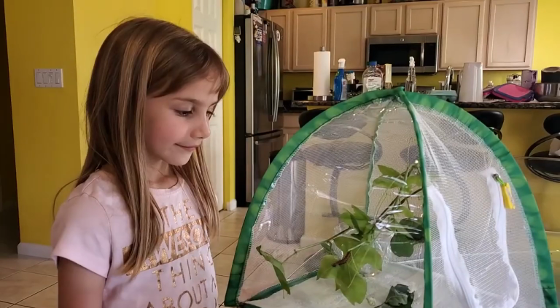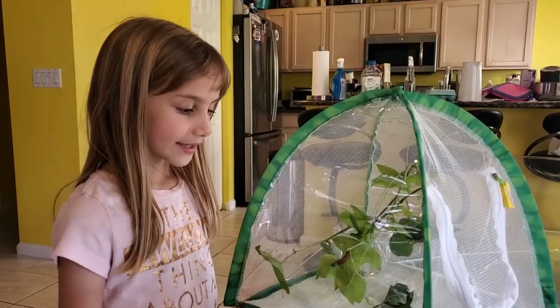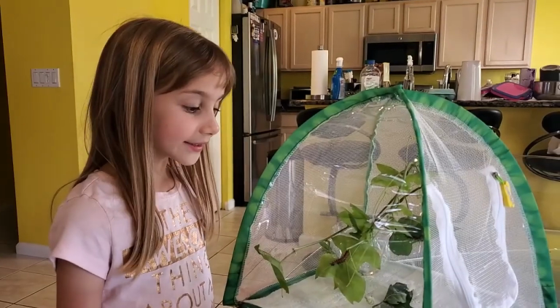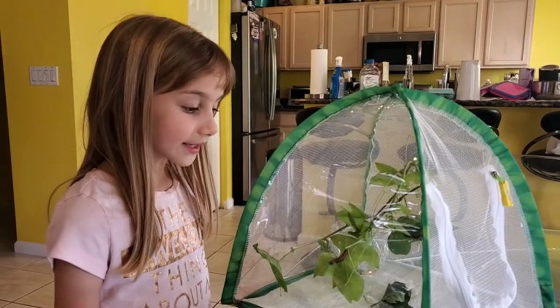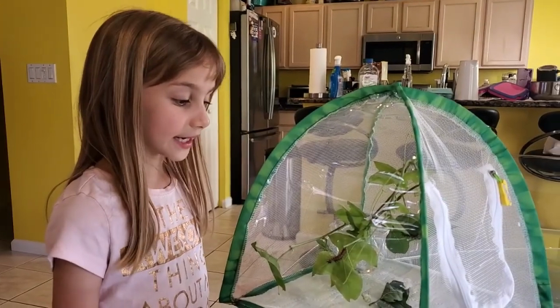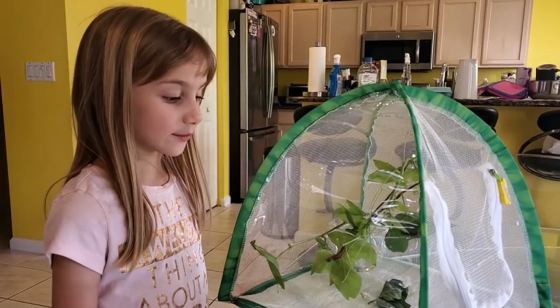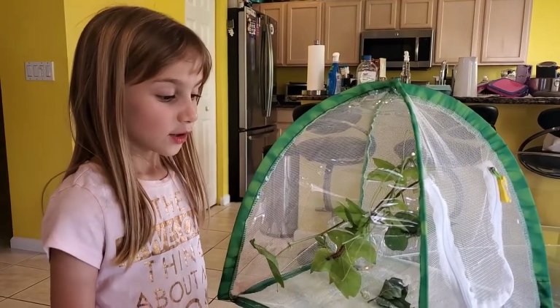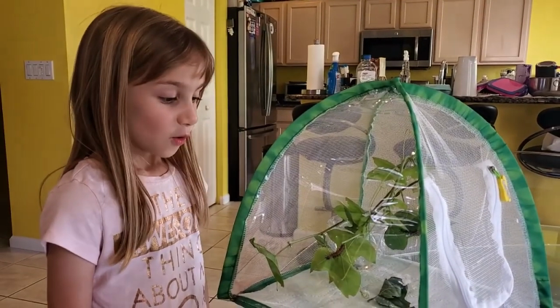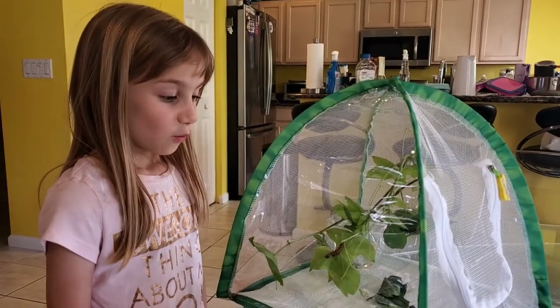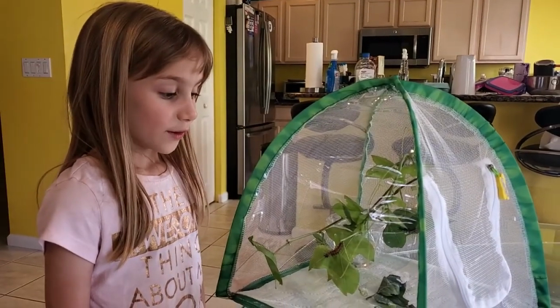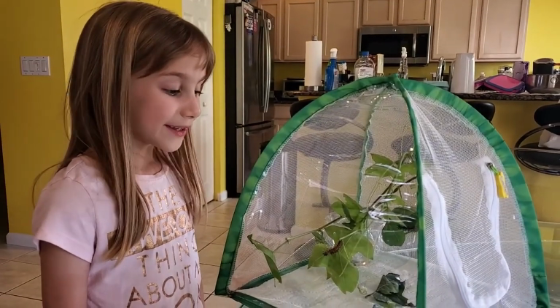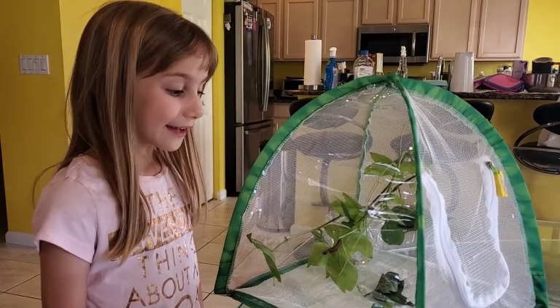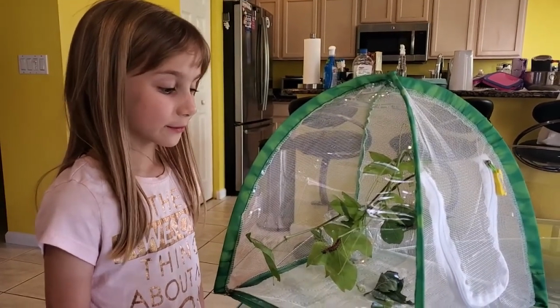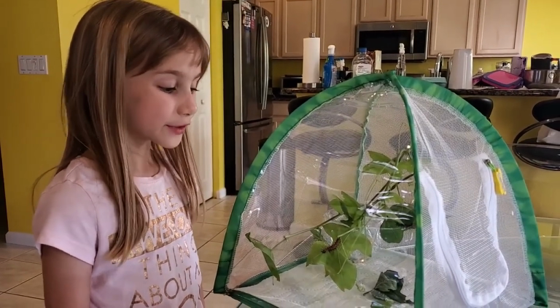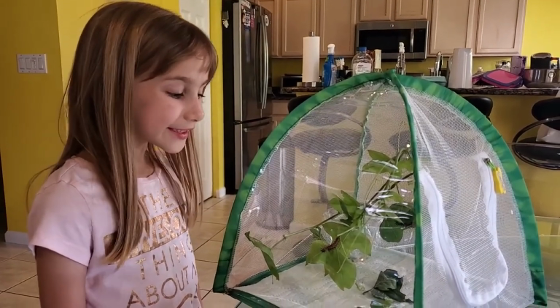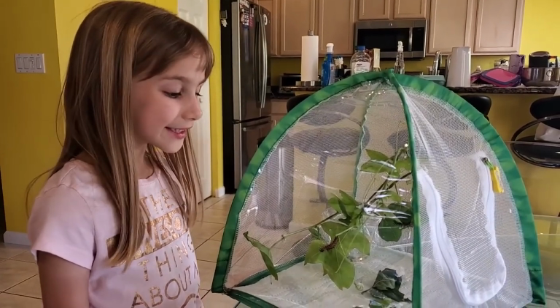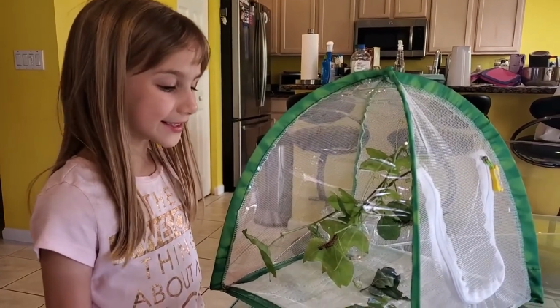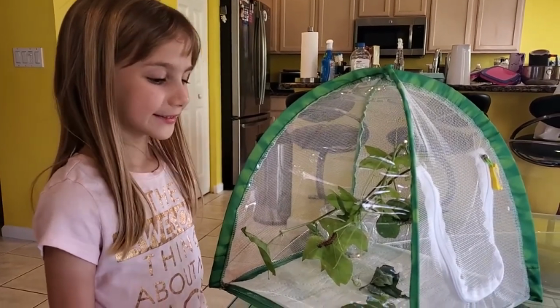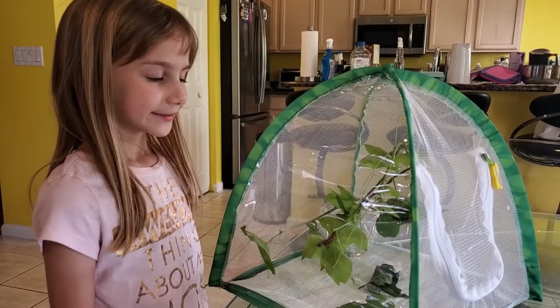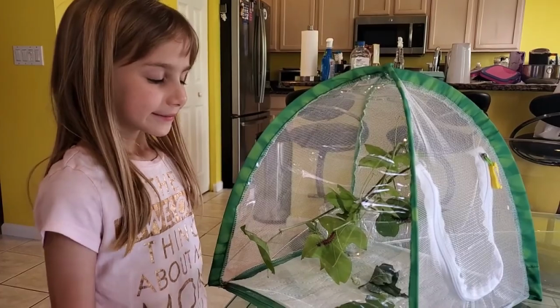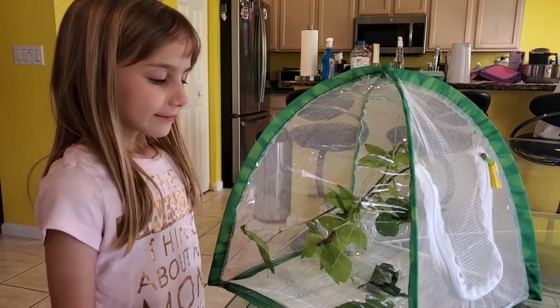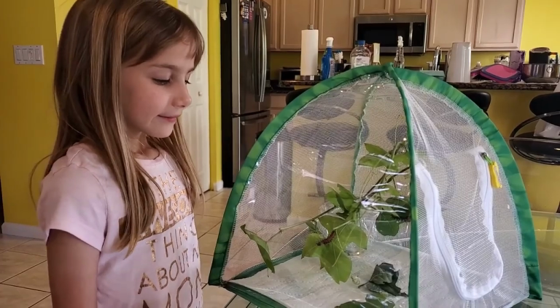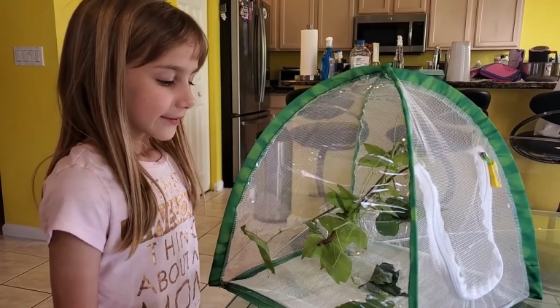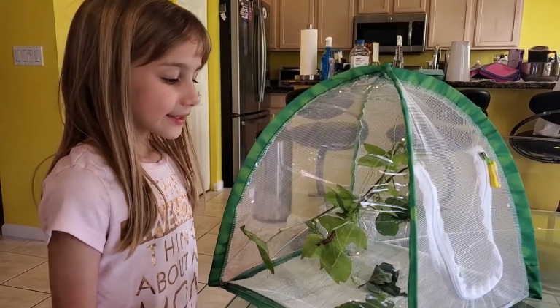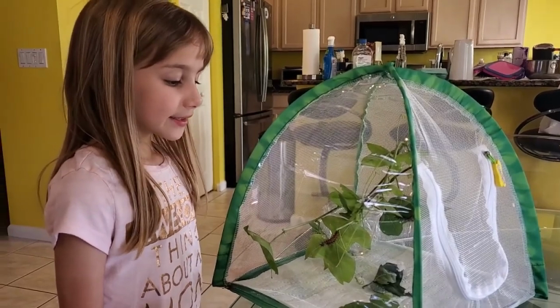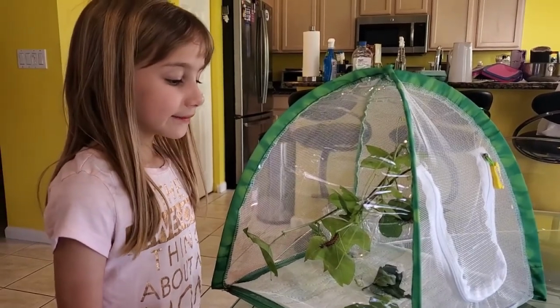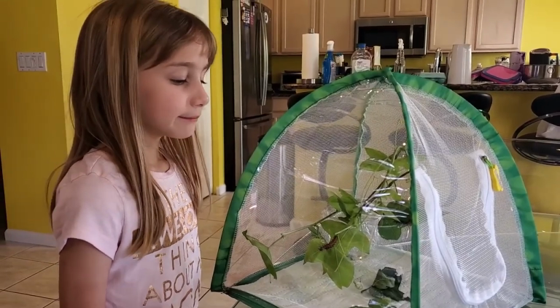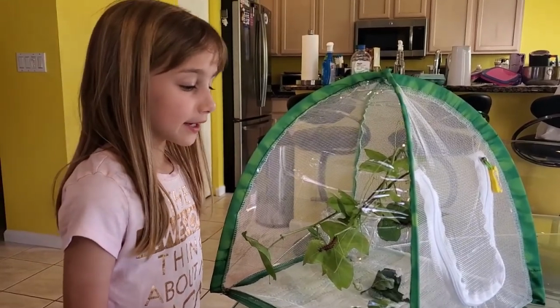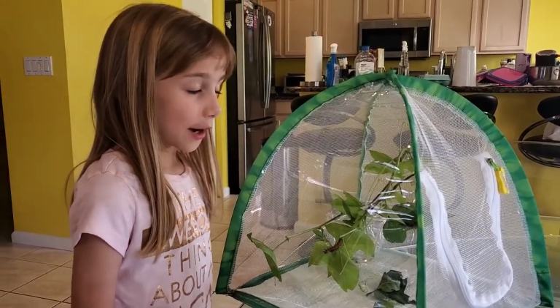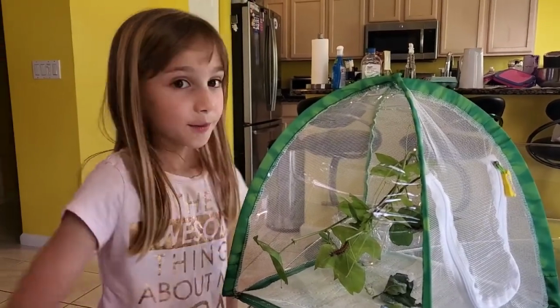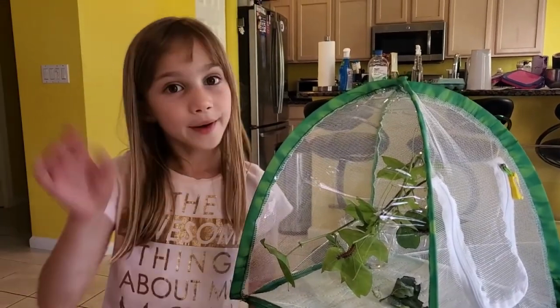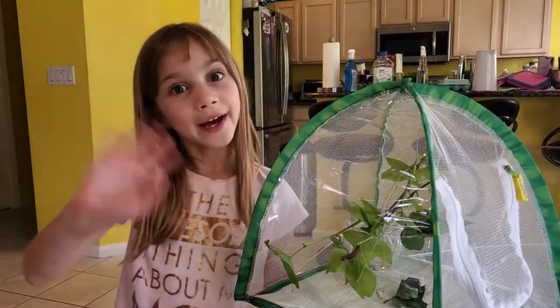Until next time, when we have some chrysalises, this is Eden, buggin' out. Bye!